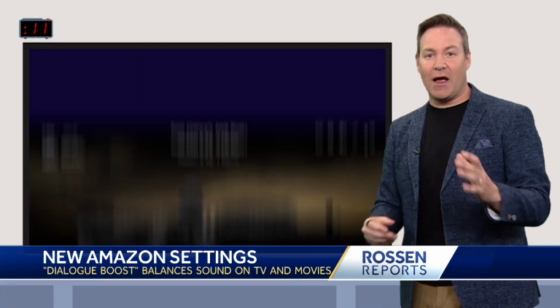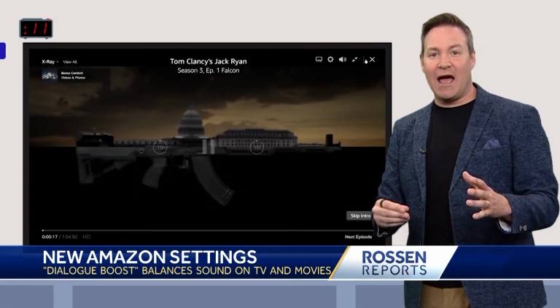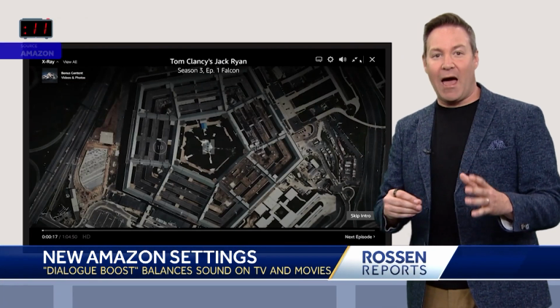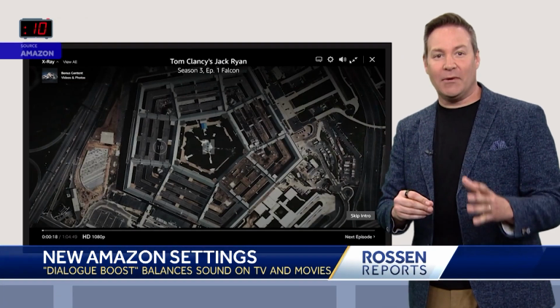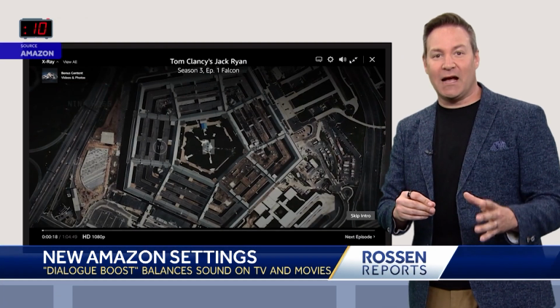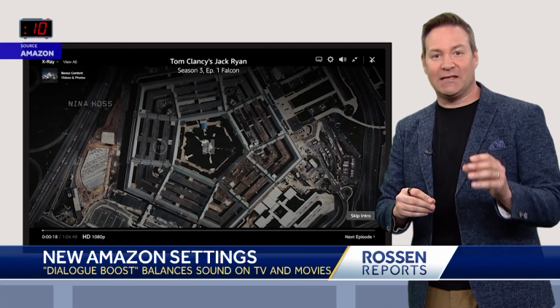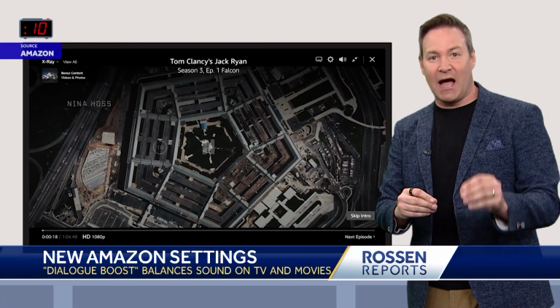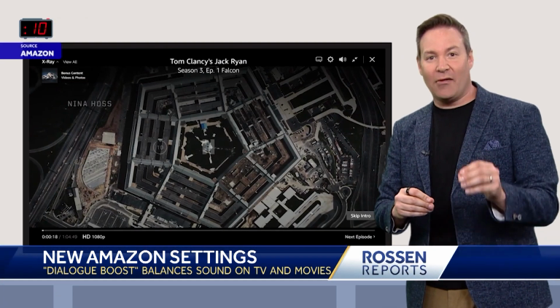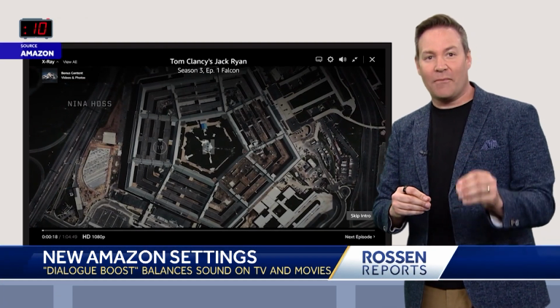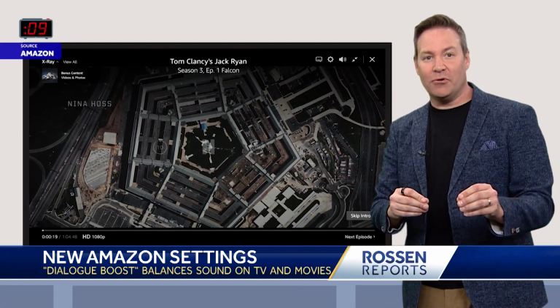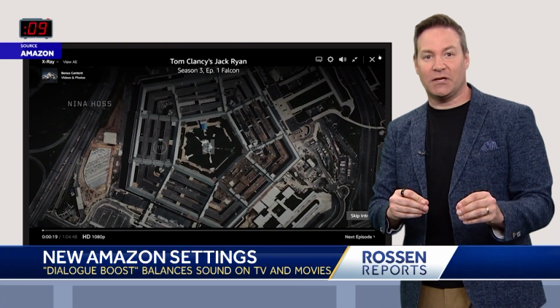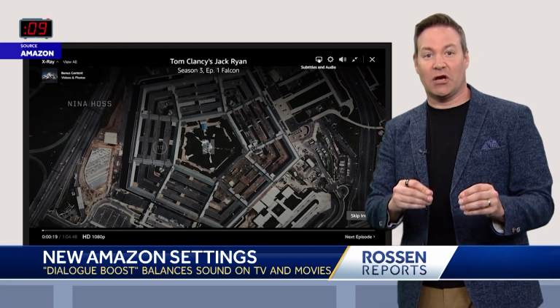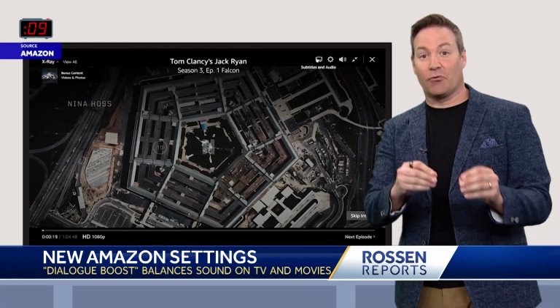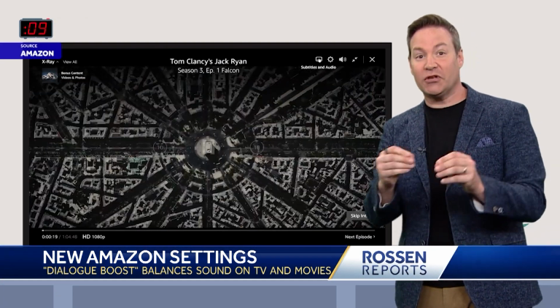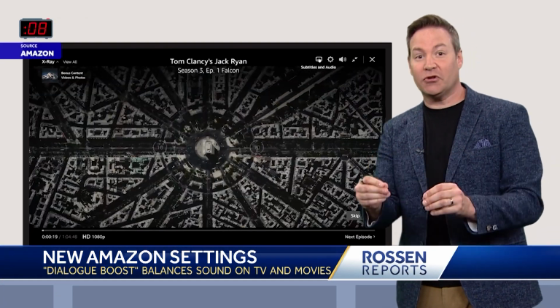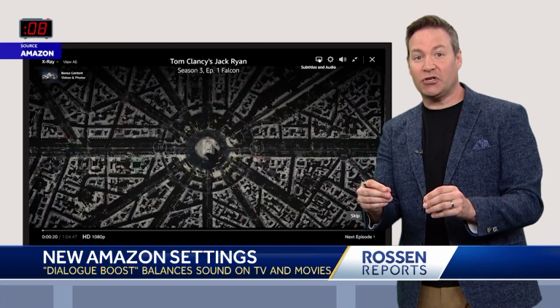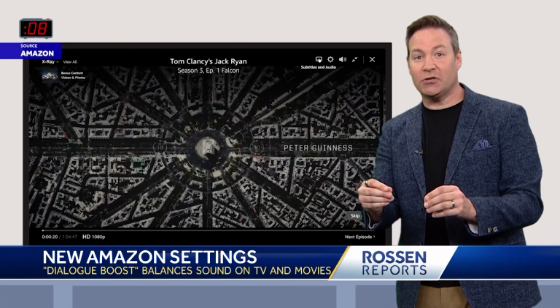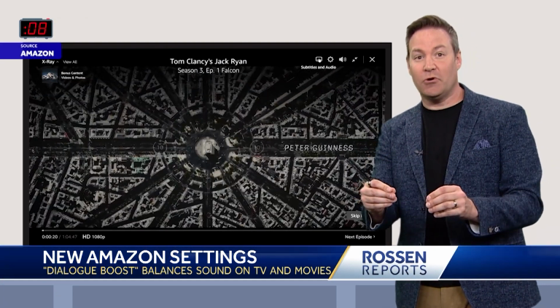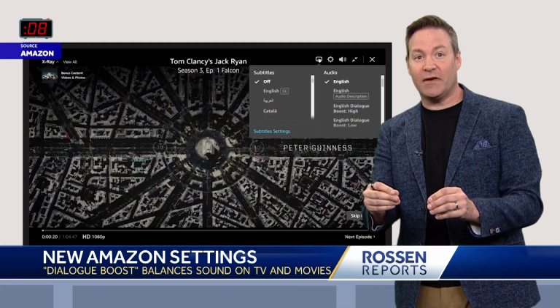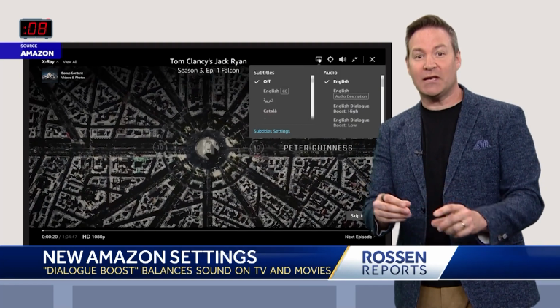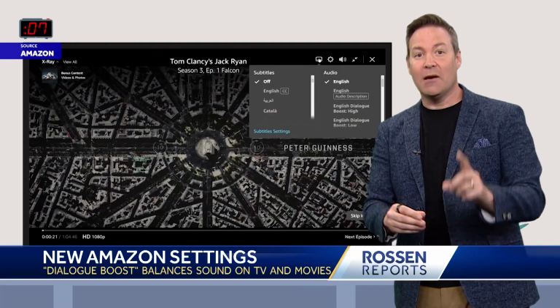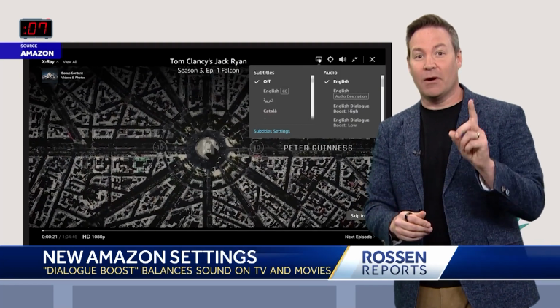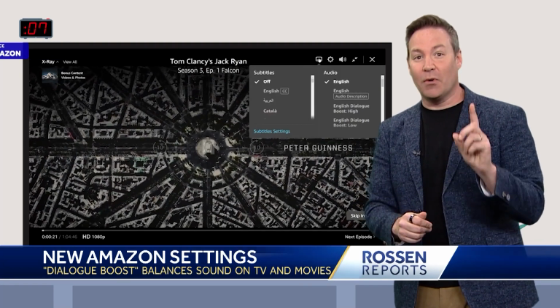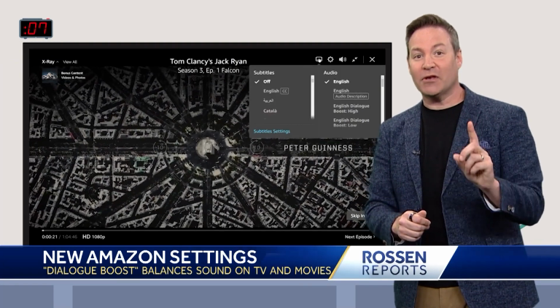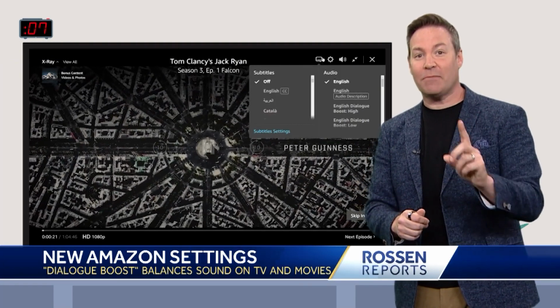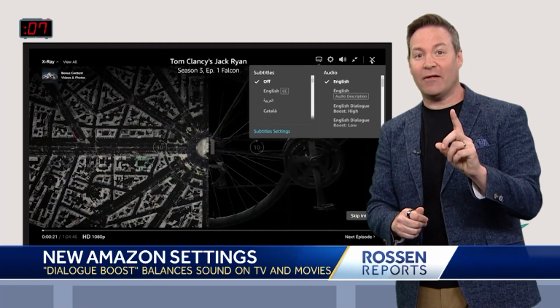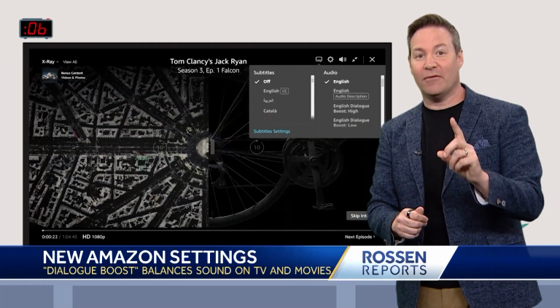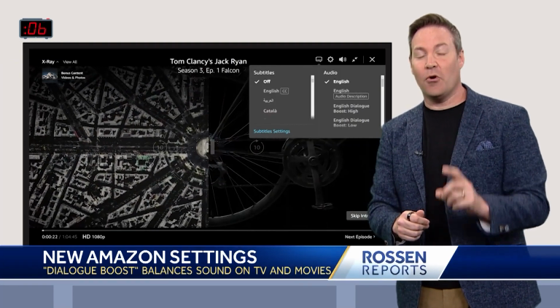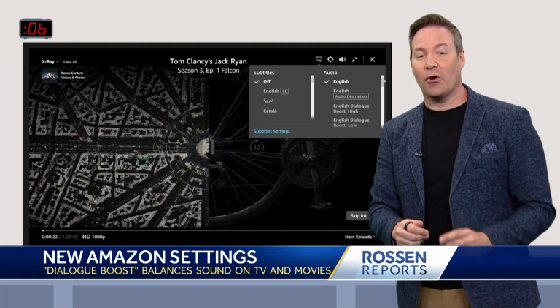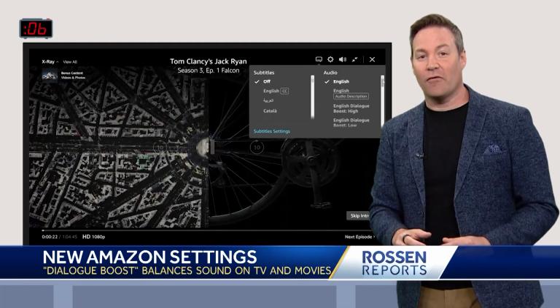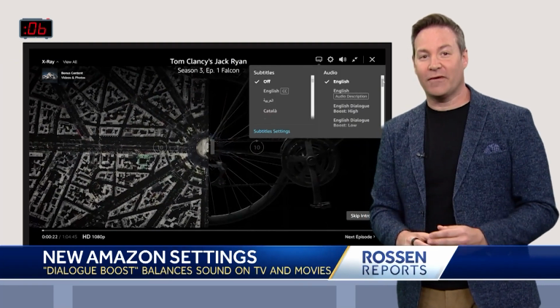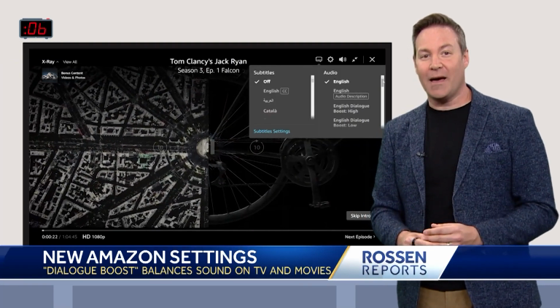Right now, Amazon's Dialog Boost is on original shows and movies, but will expand to more over time.